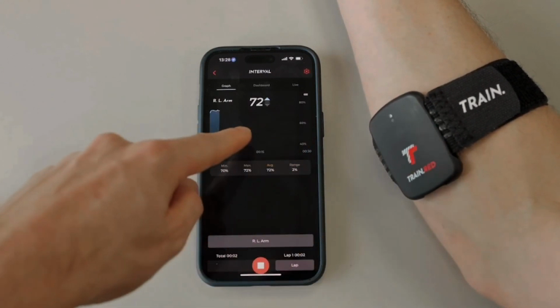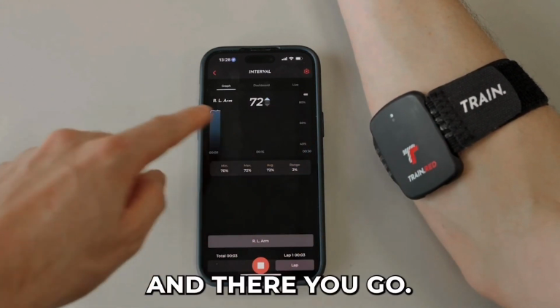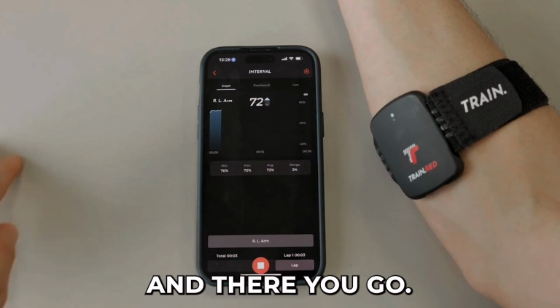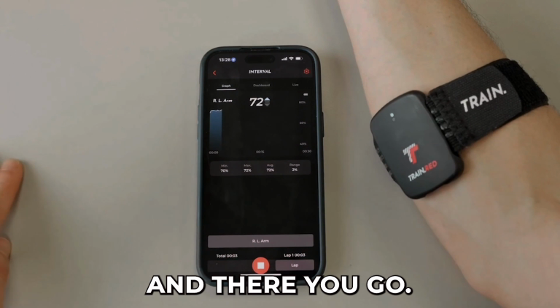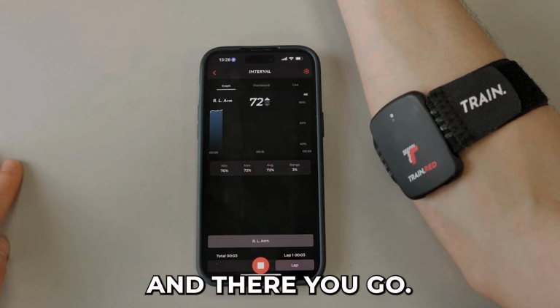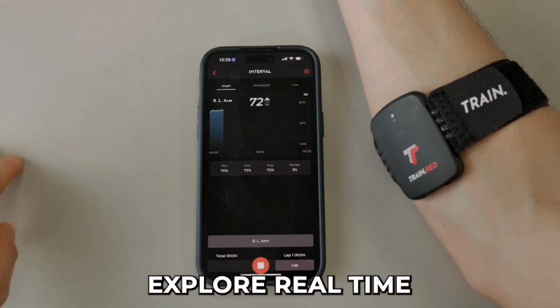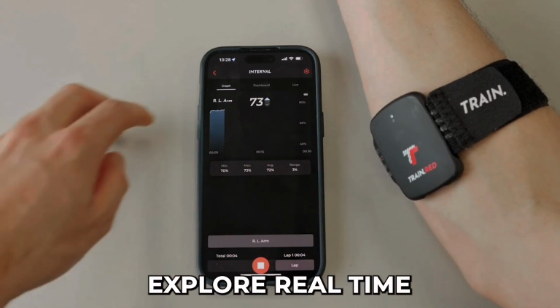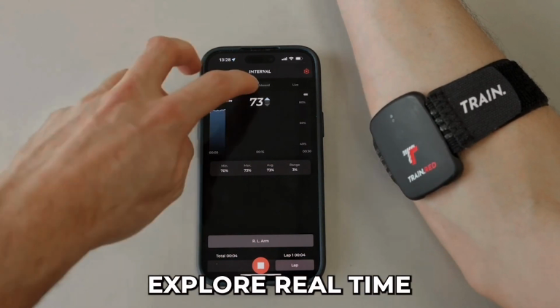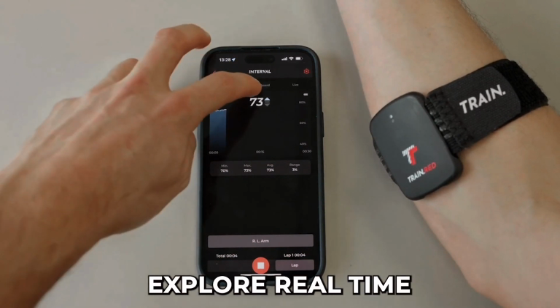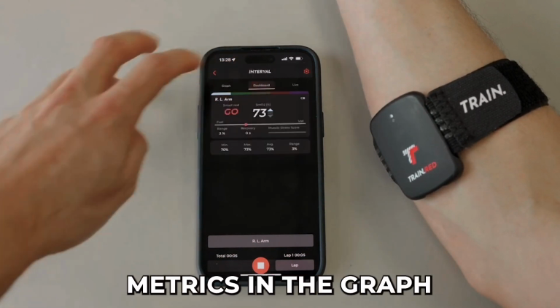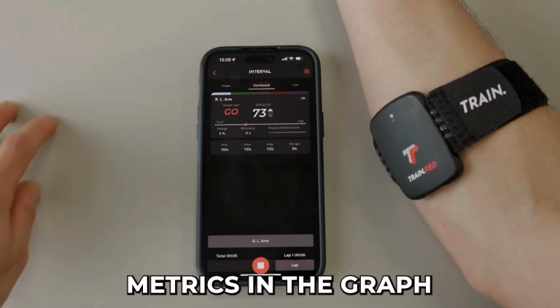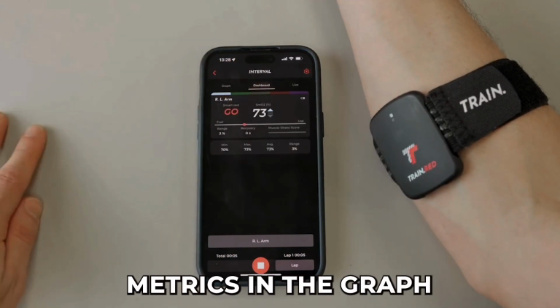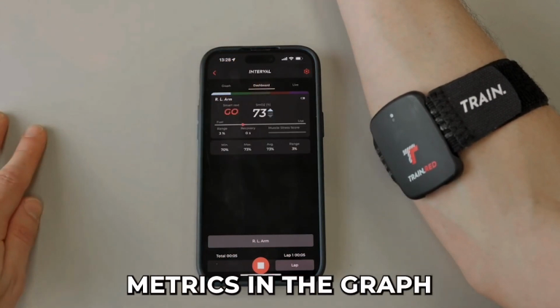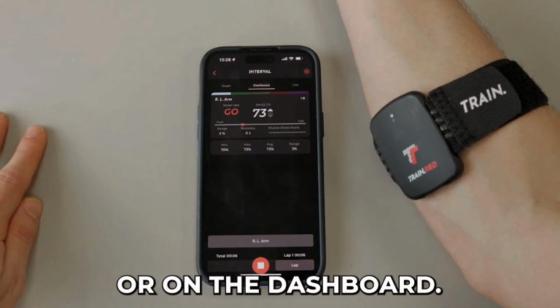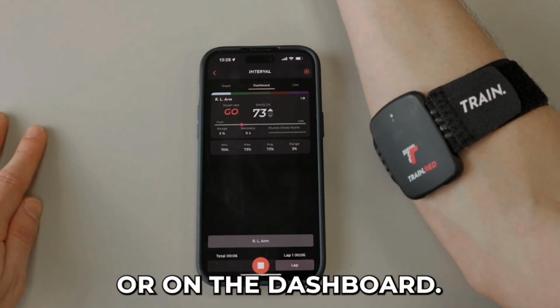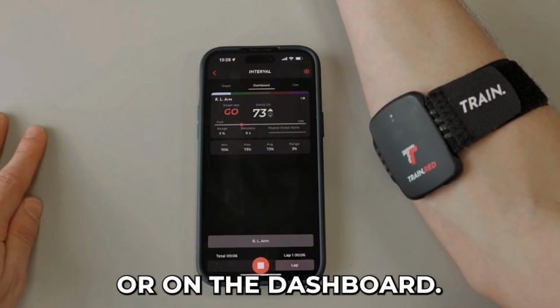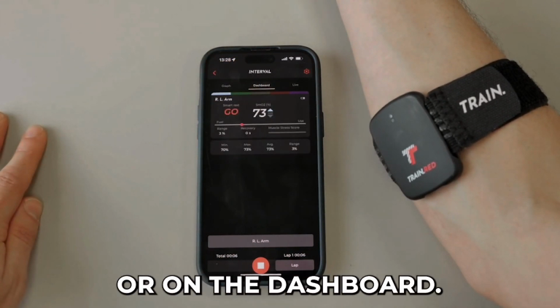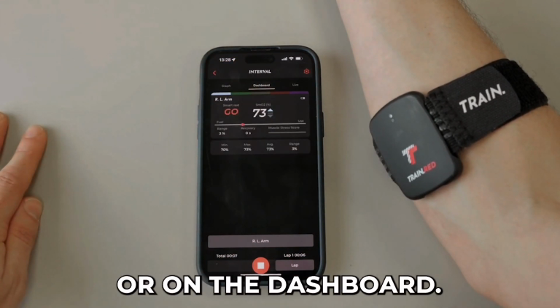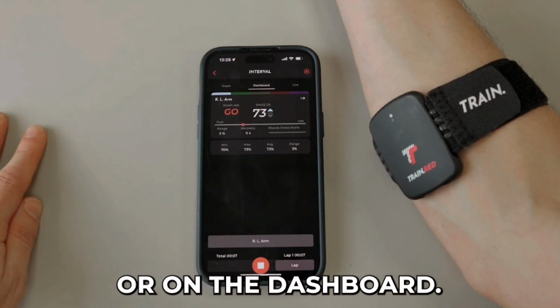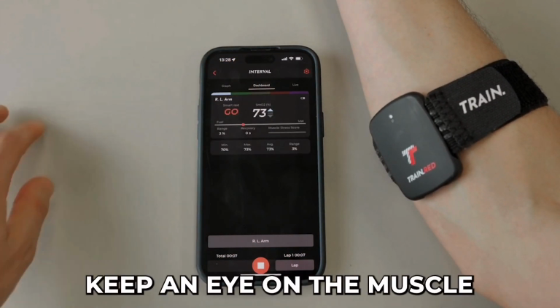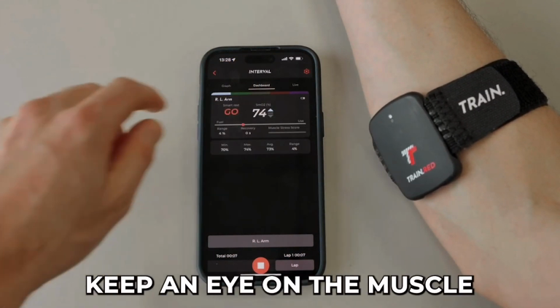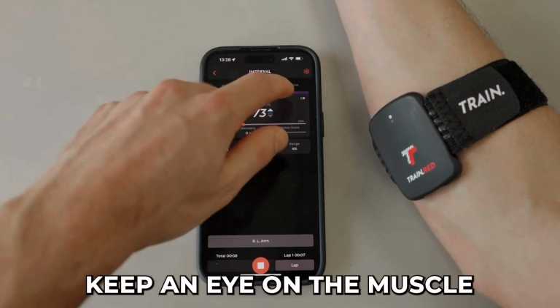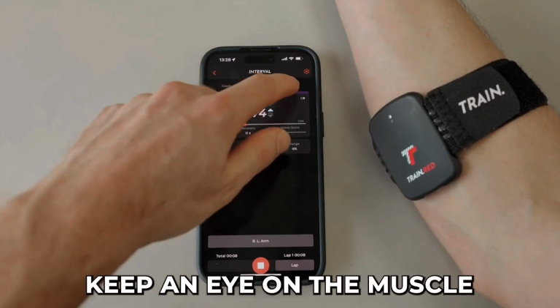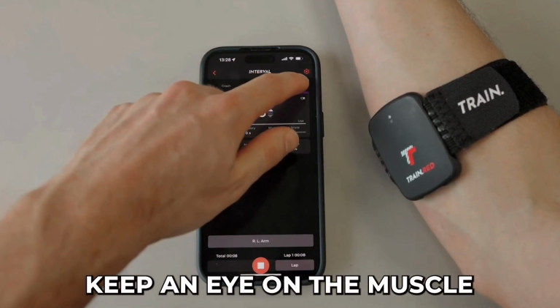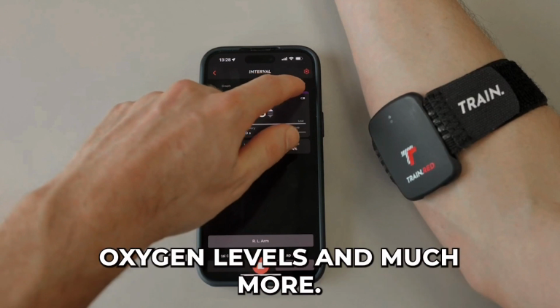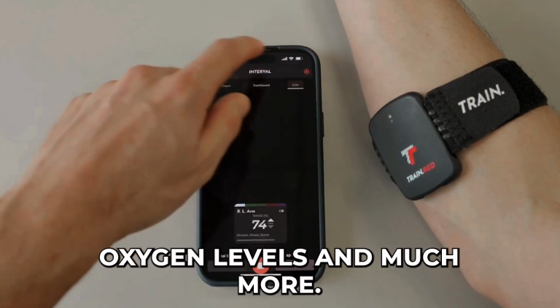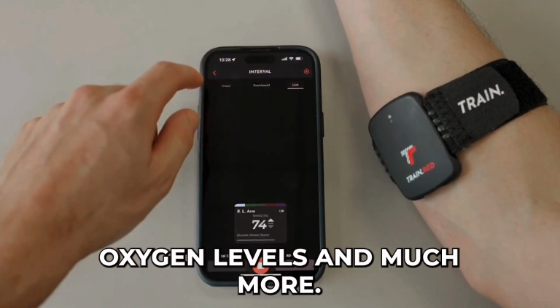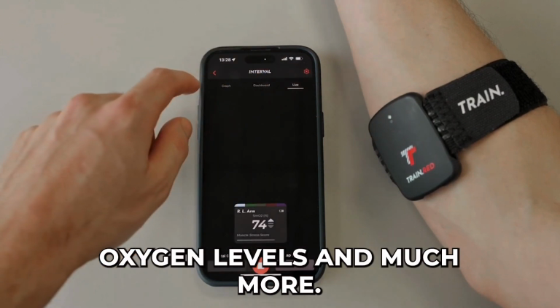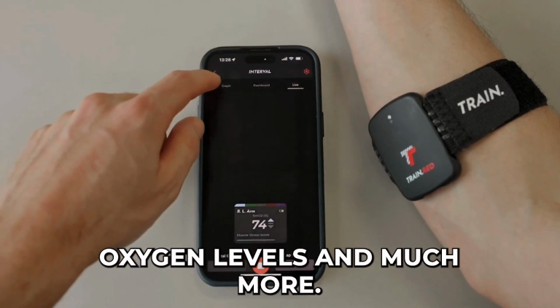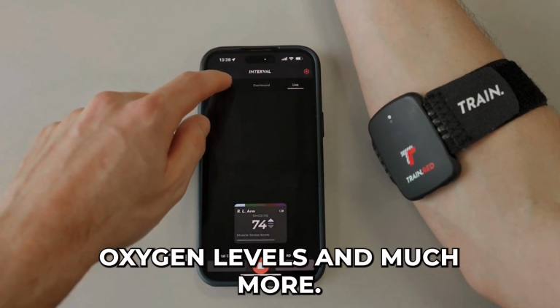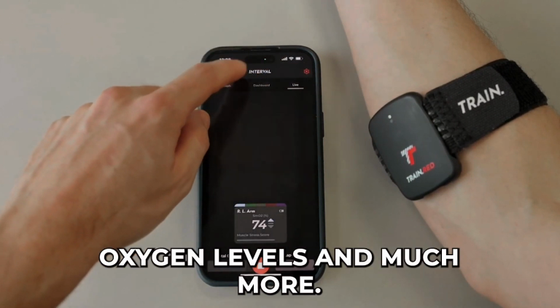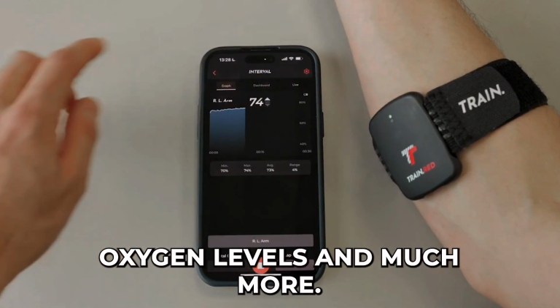And there you go. Explore real-time metrics in the graph or on the dashboard. Keep an eye on your muscle oxygen levels and much more.